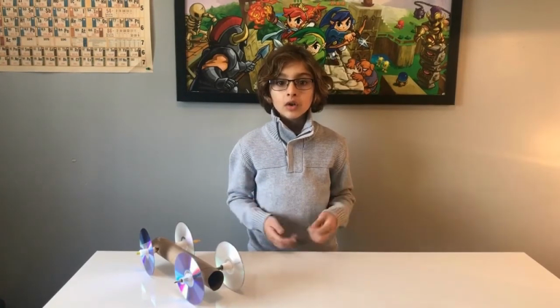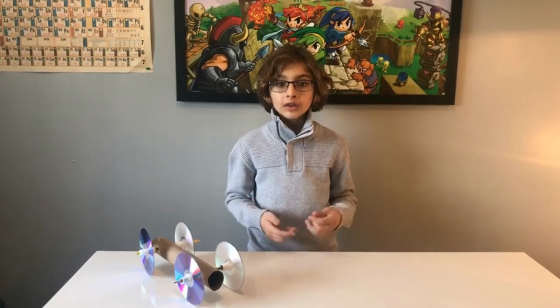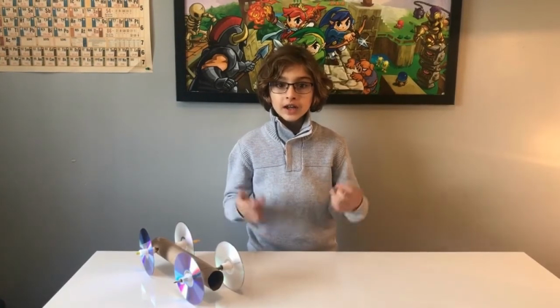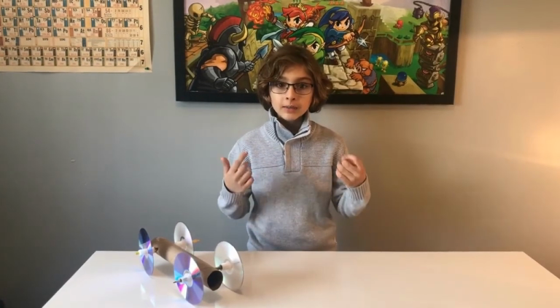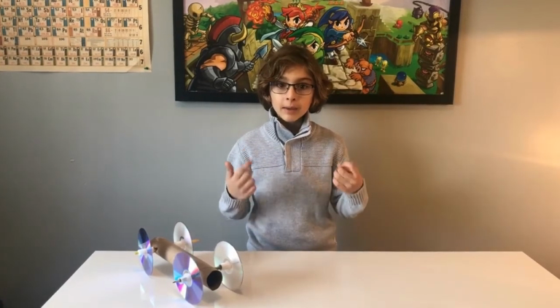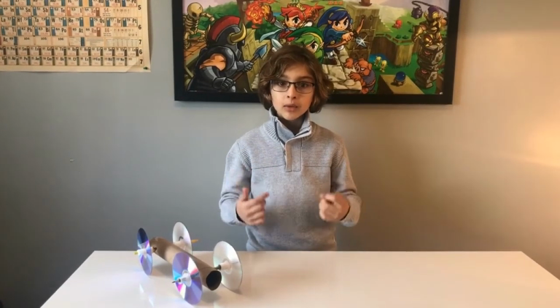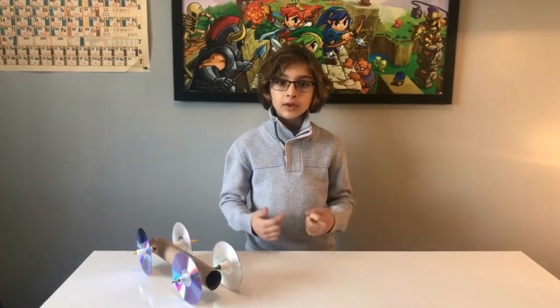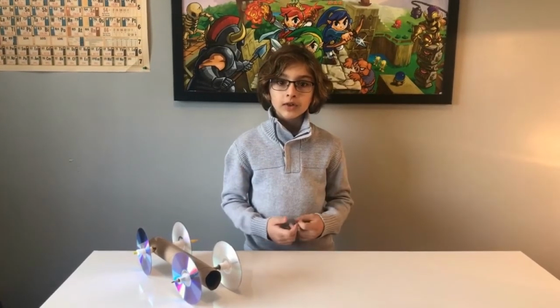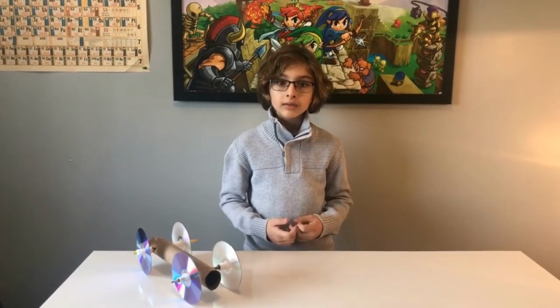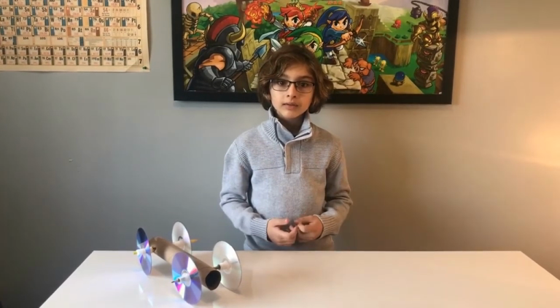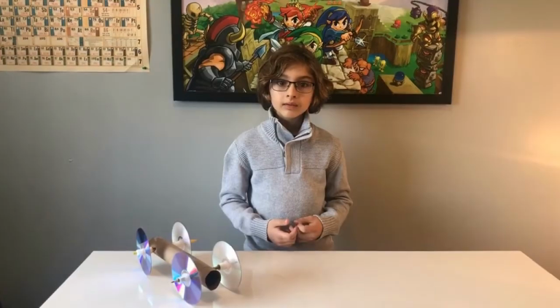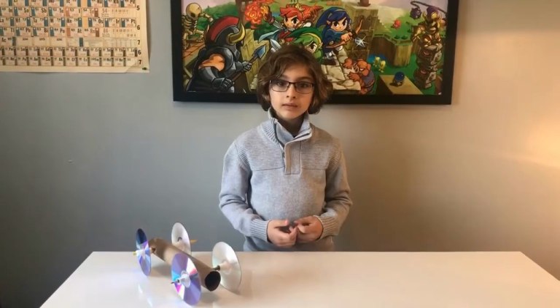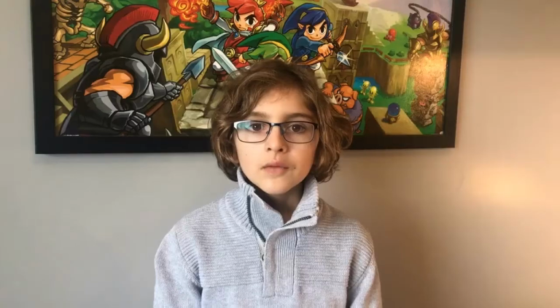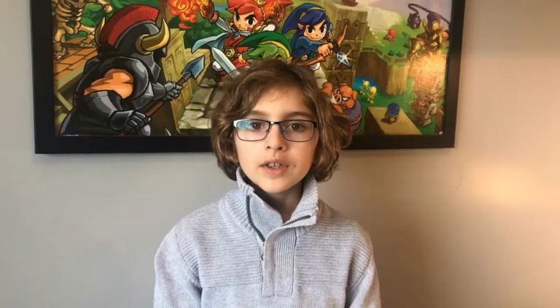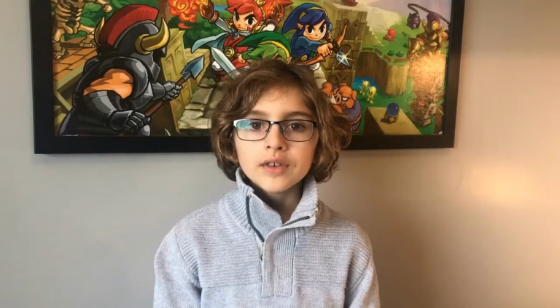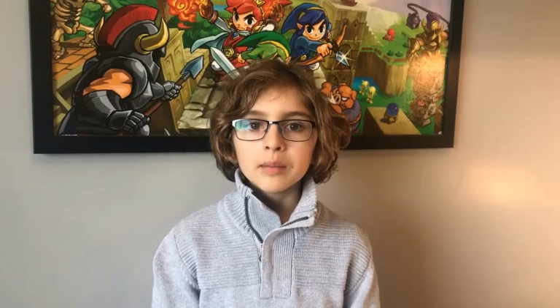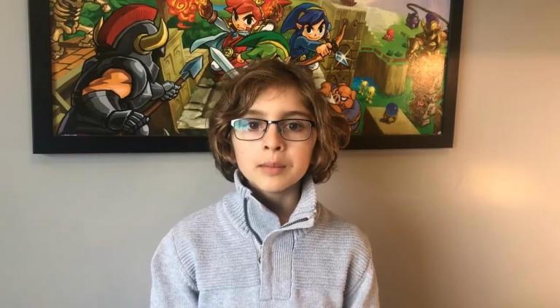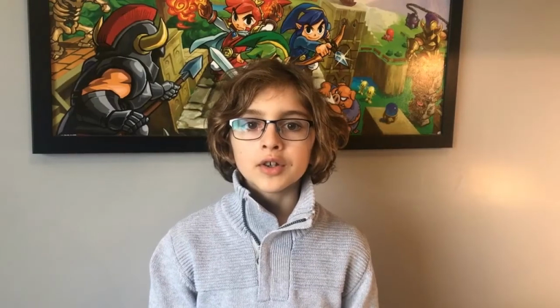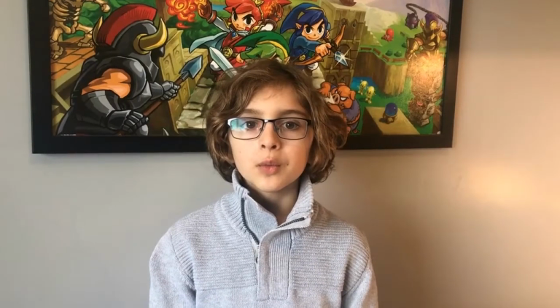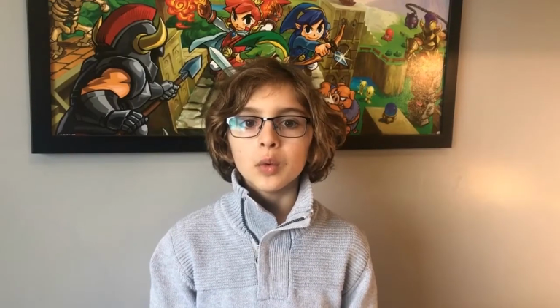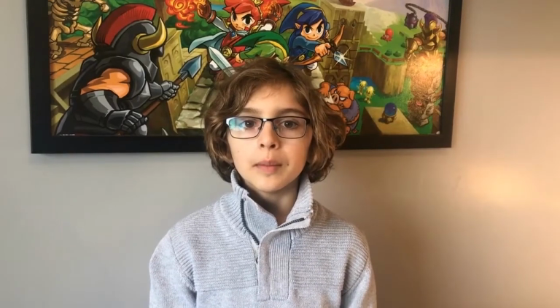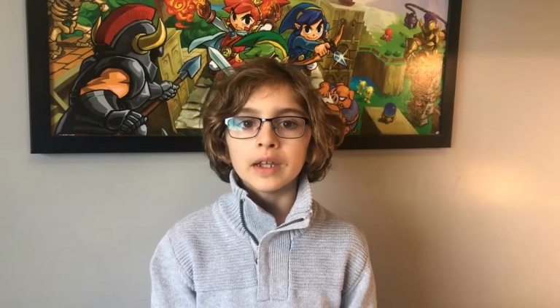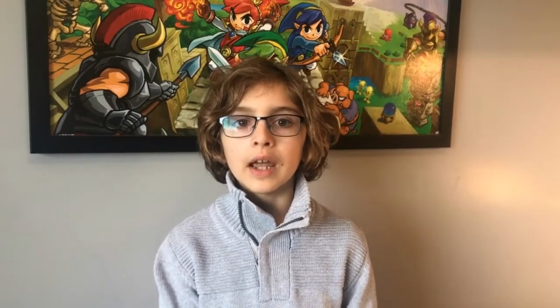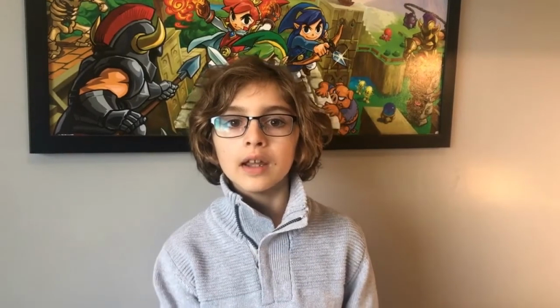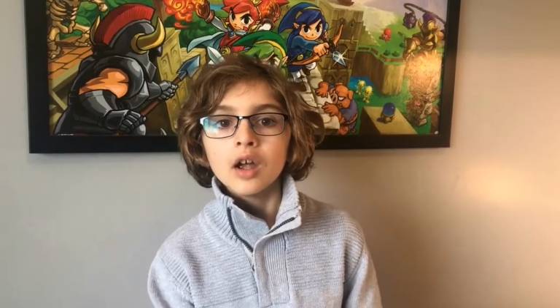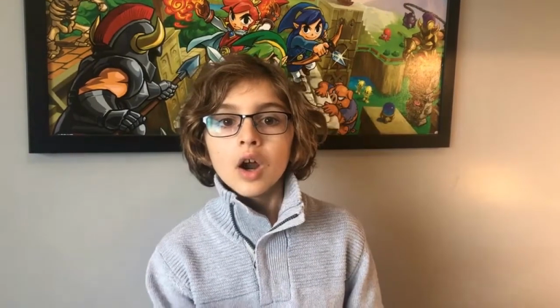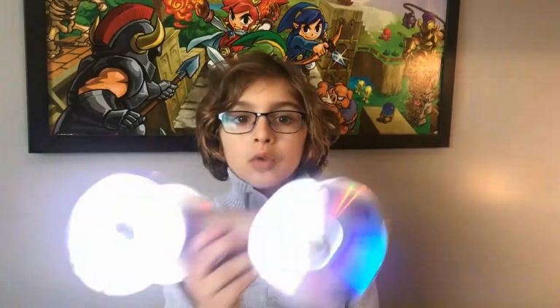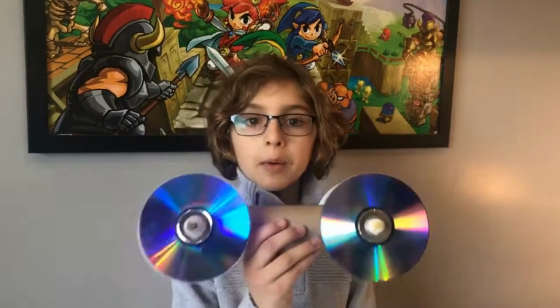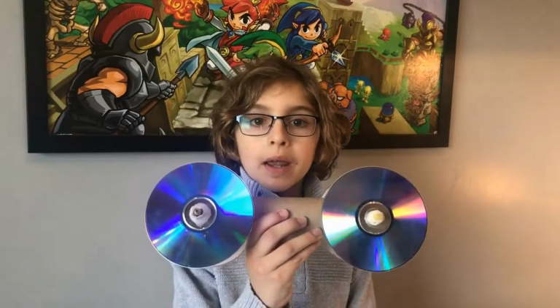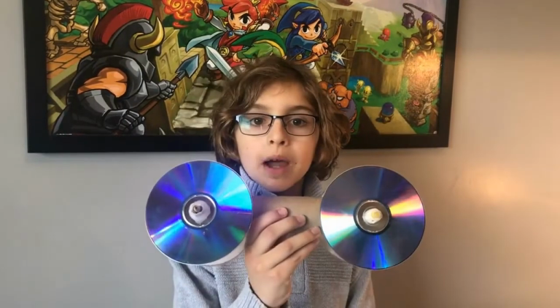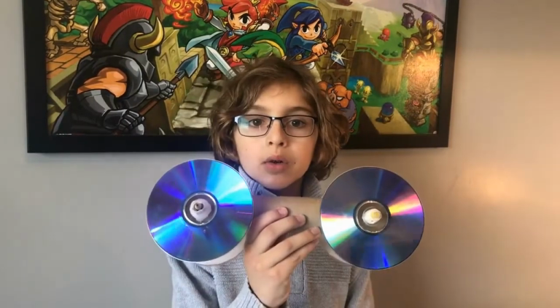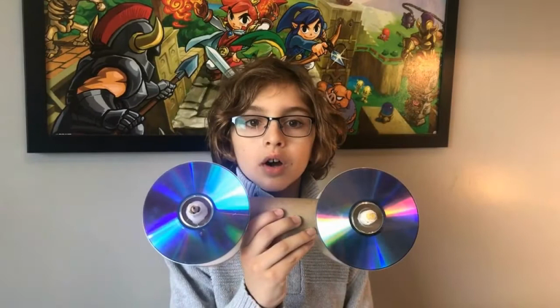Let's get into my boredom buster. For this stay-in play-in project, we will be making a rubber band powered car.